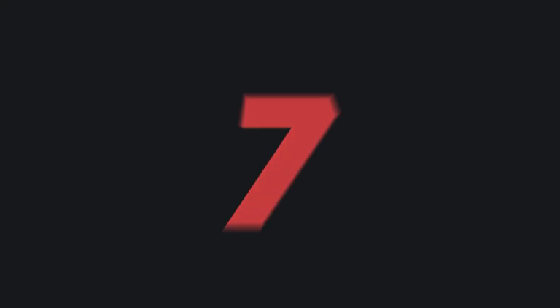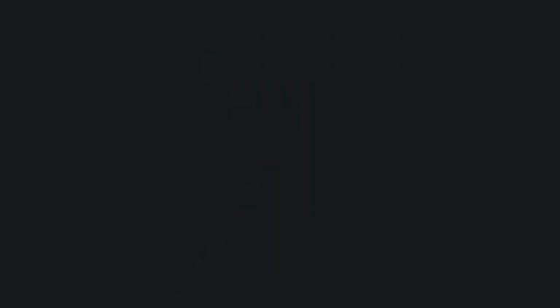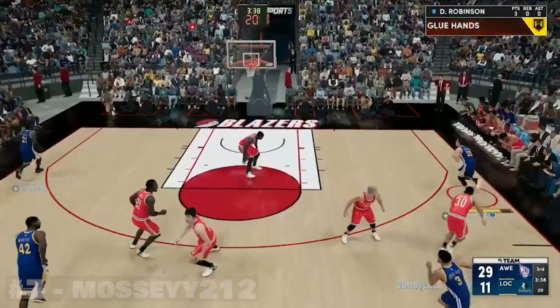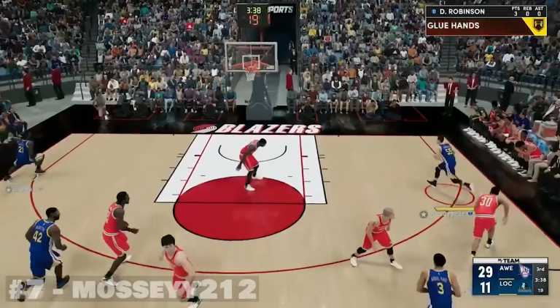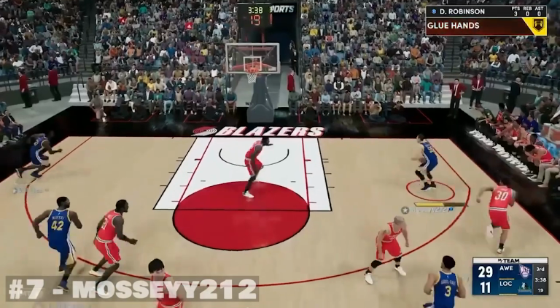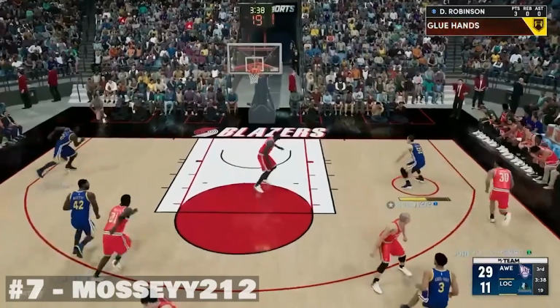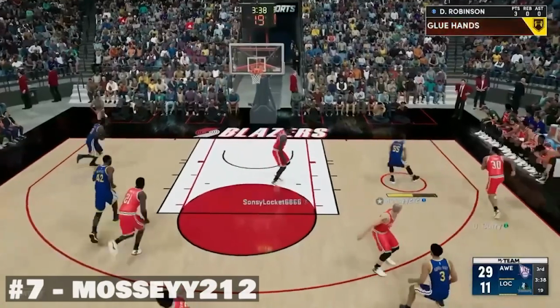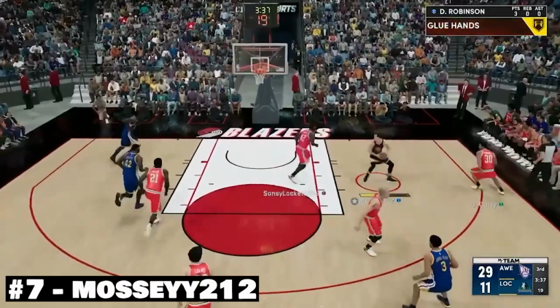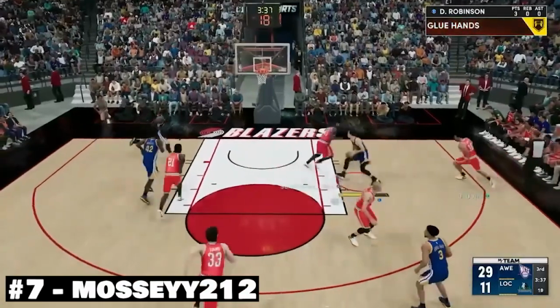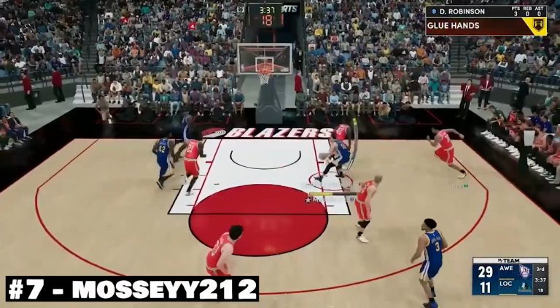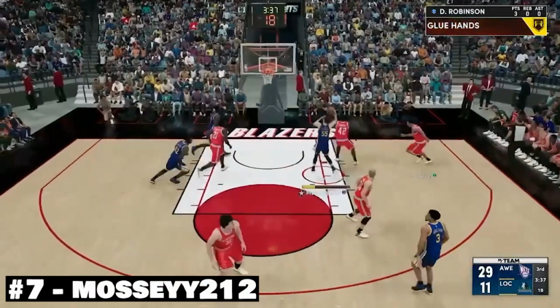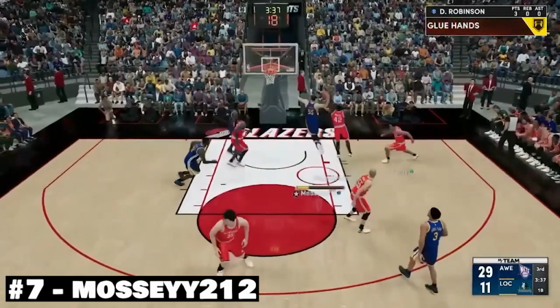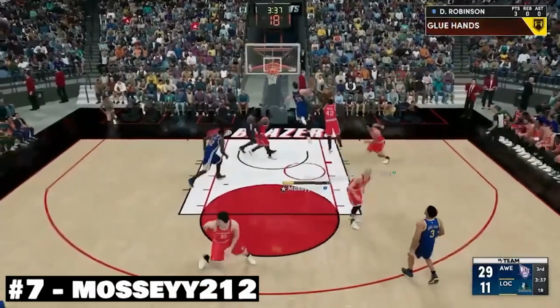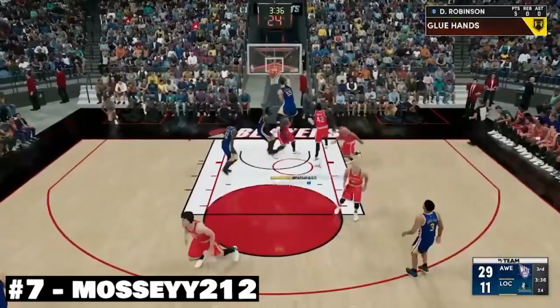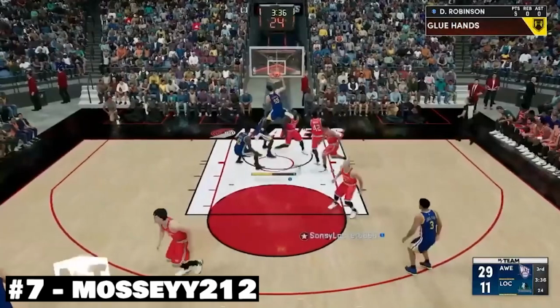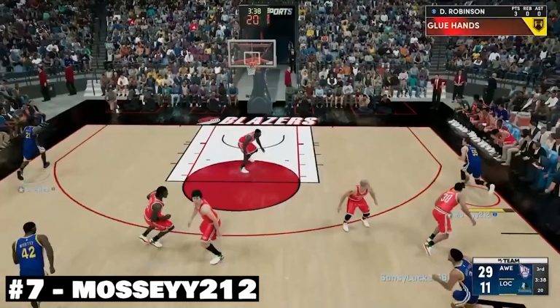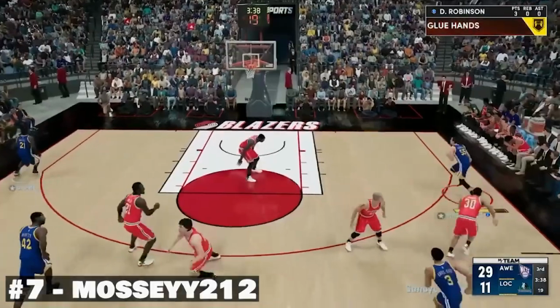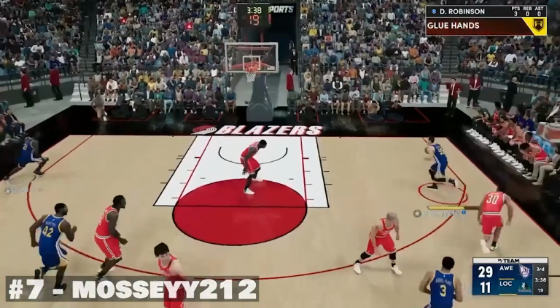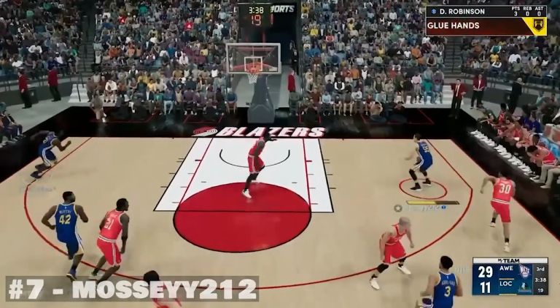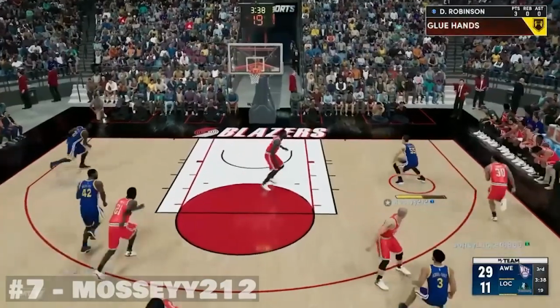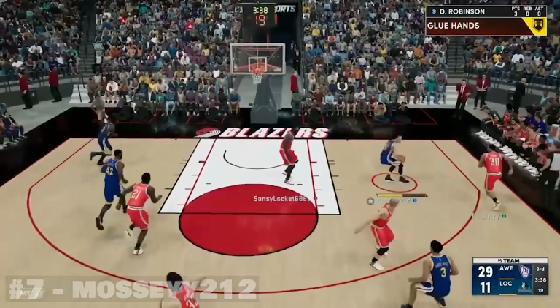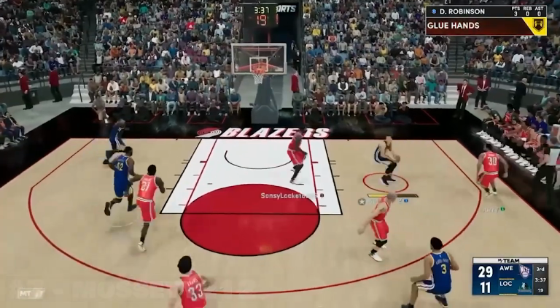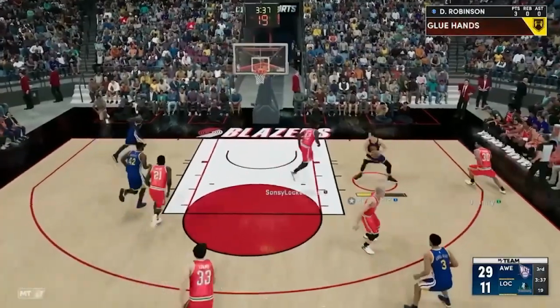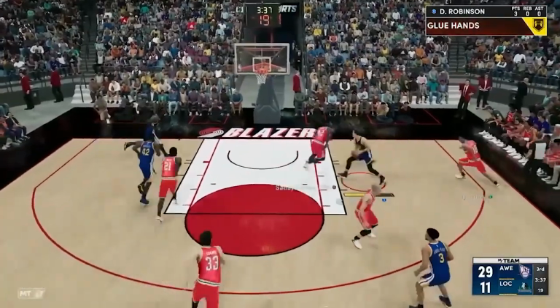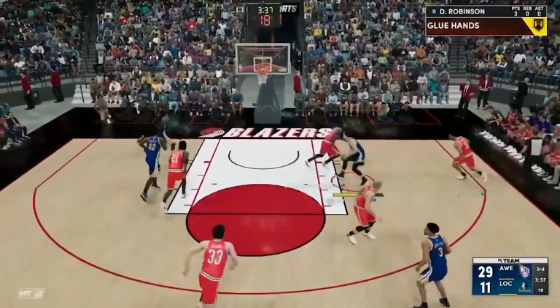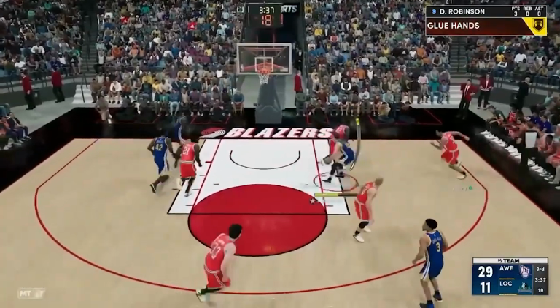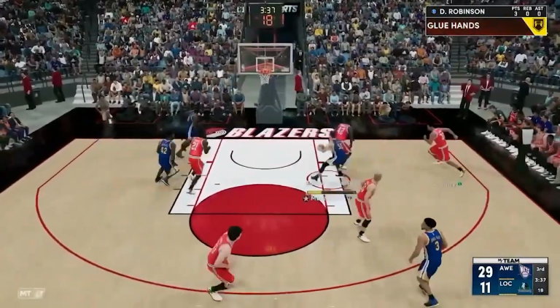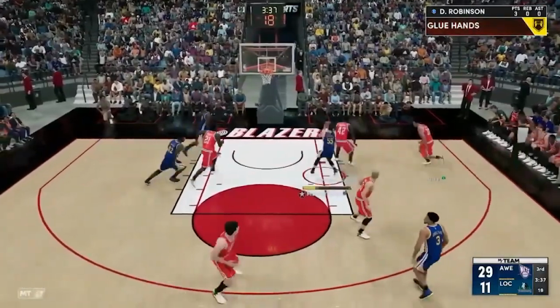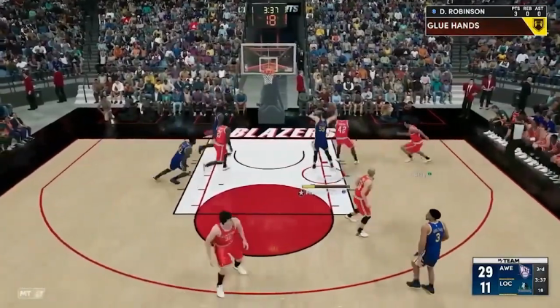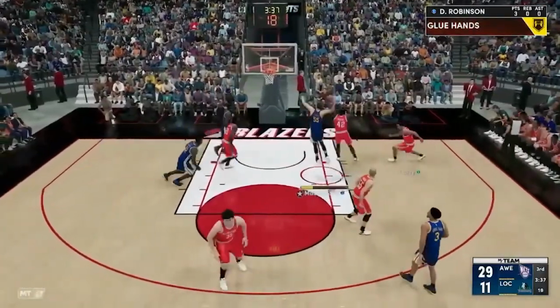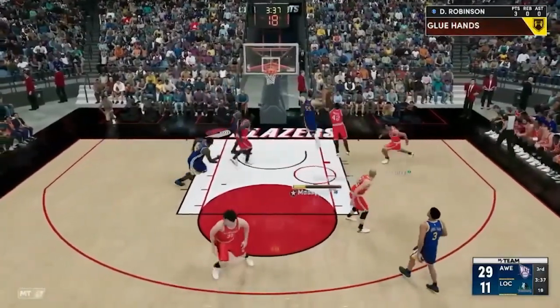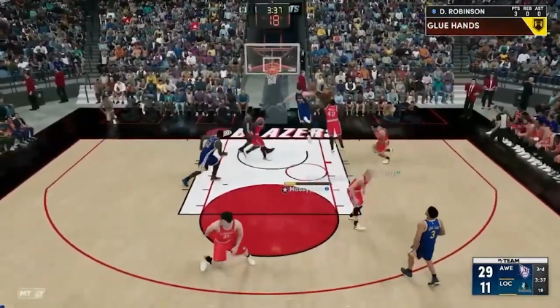At number 7, we have Mozzie with a fantastic spin dunk here again with Duncan Robinson.